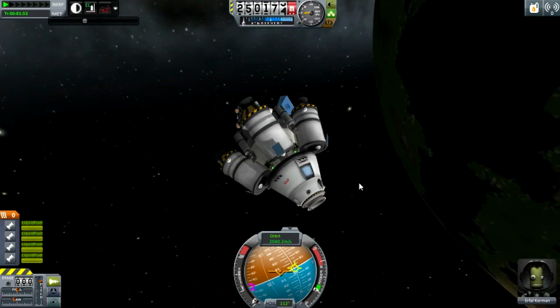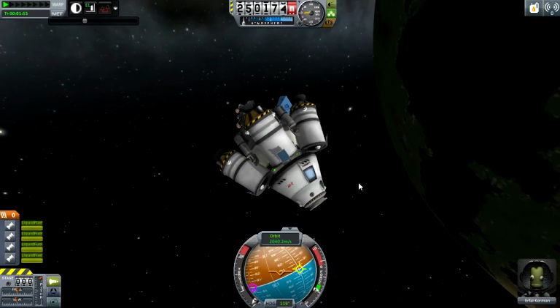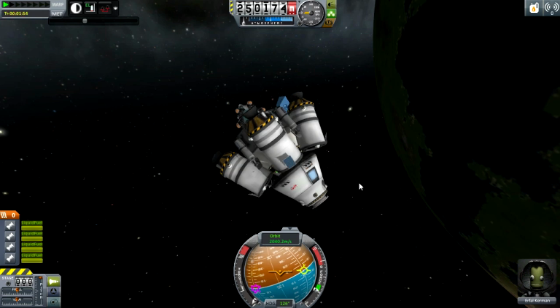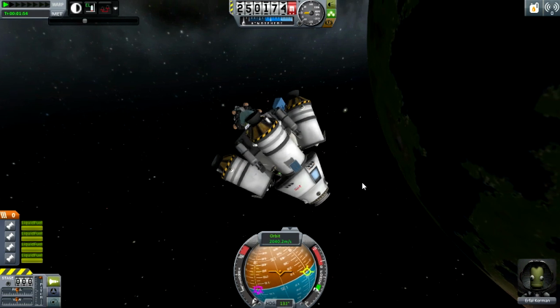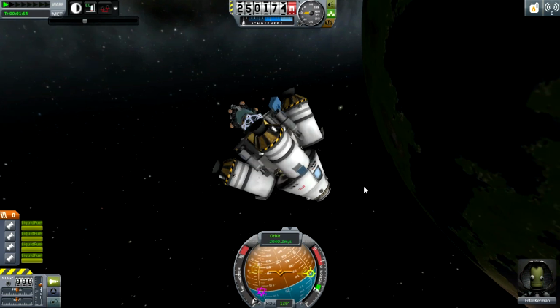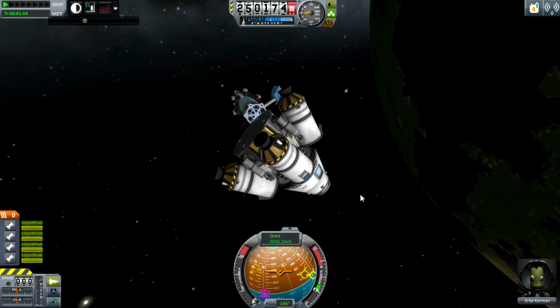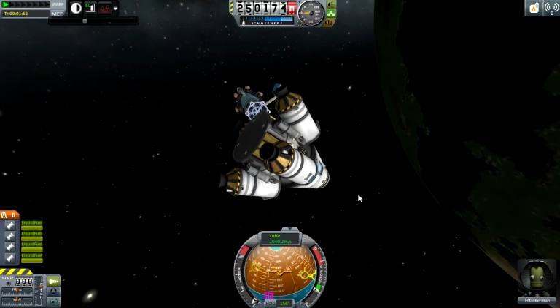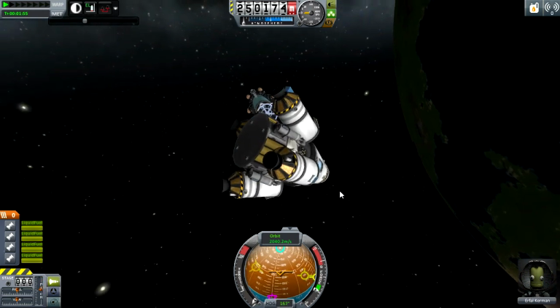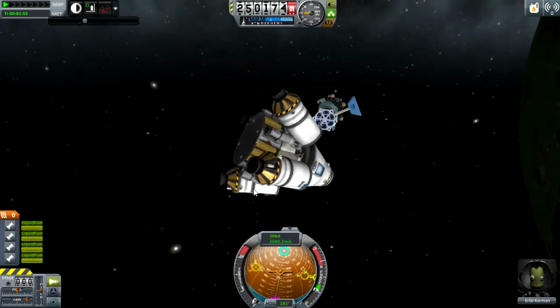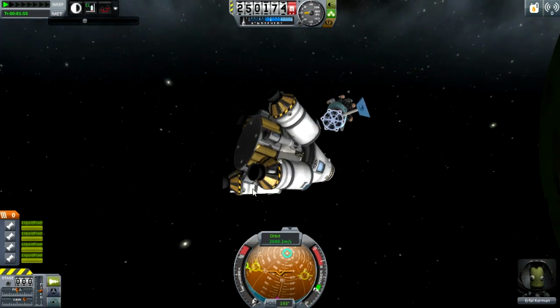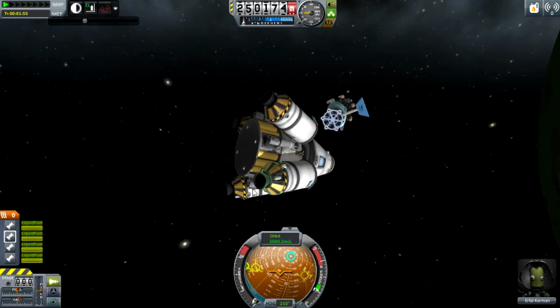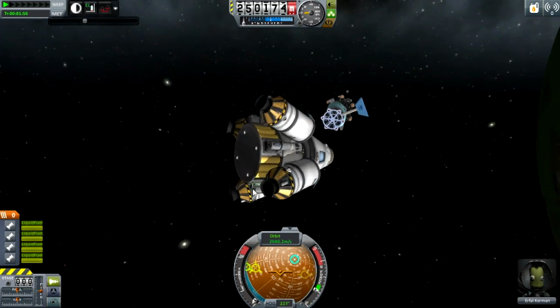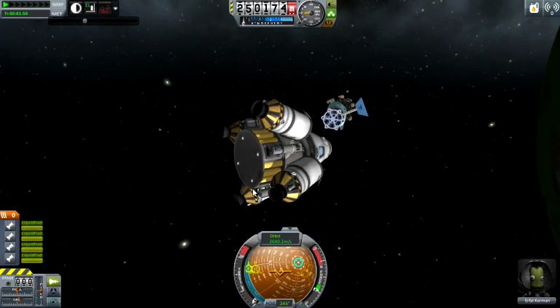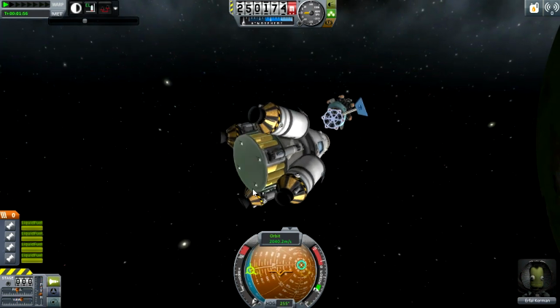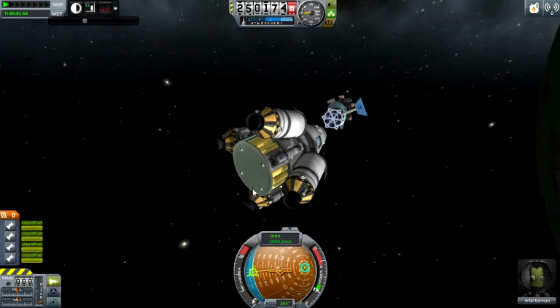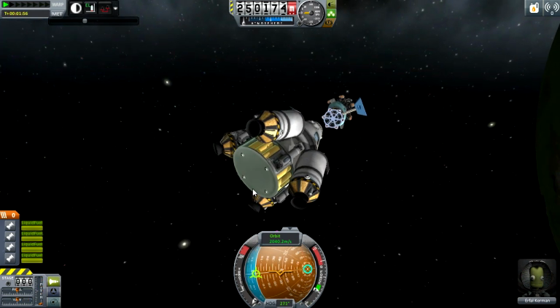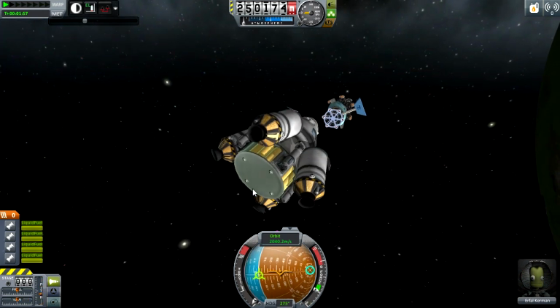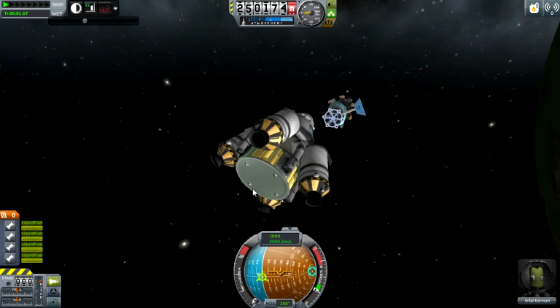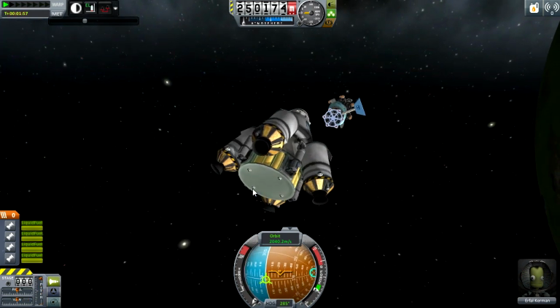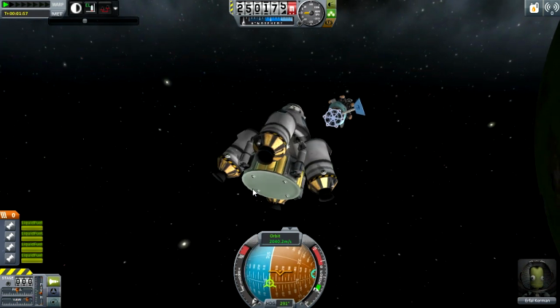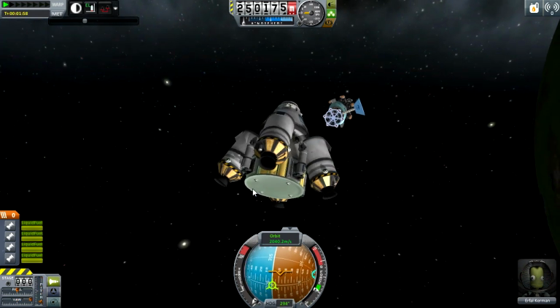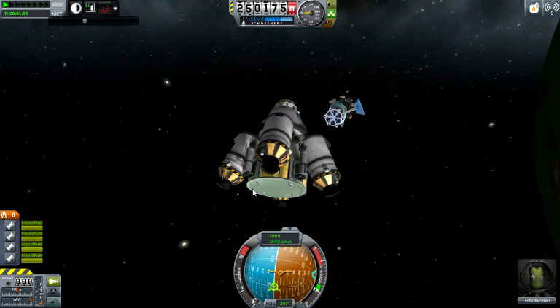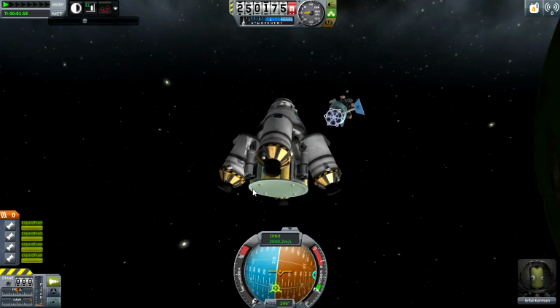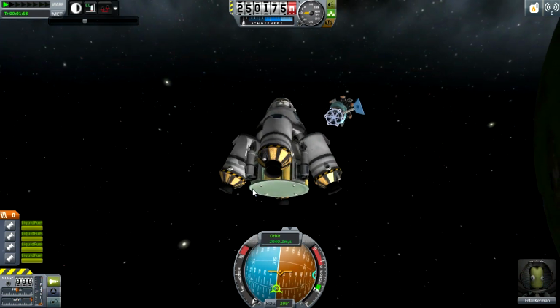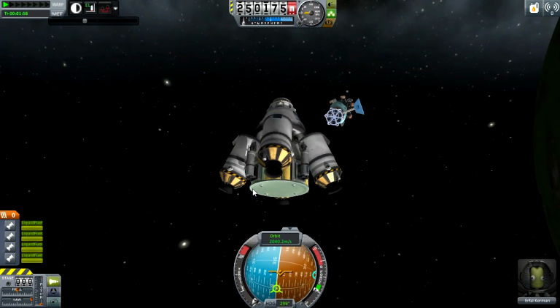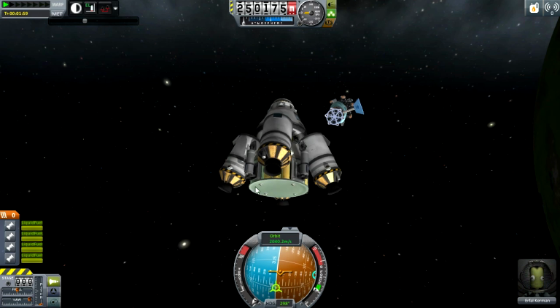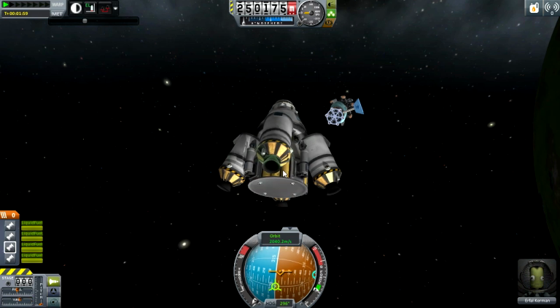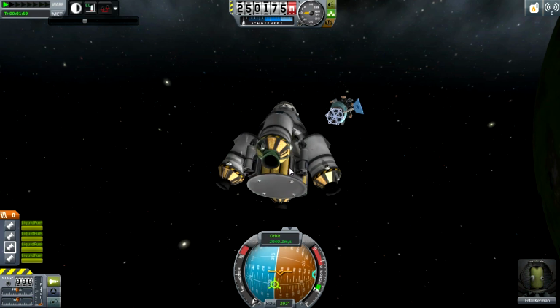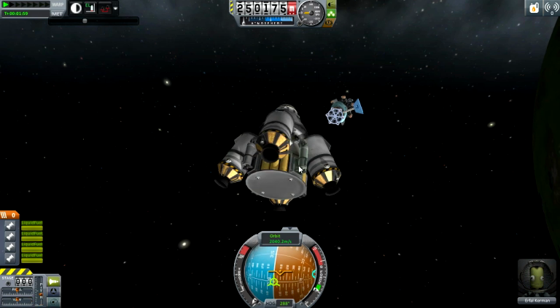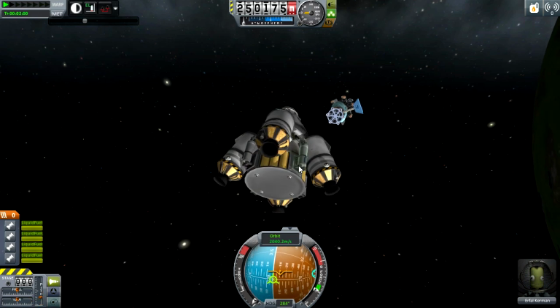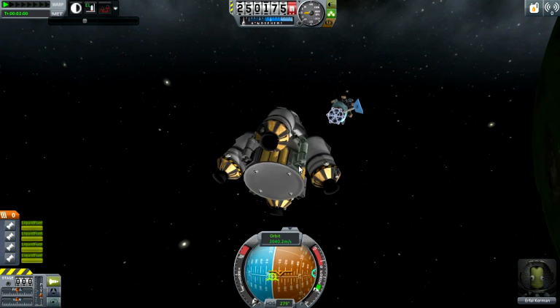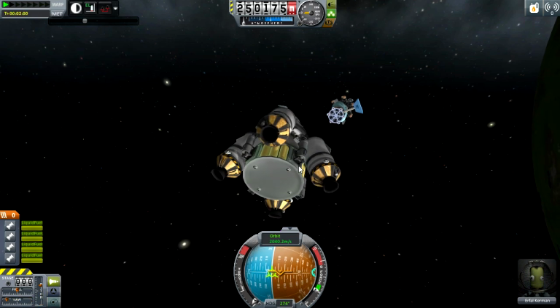And now we can just float this away. This is essentially what all of them do — the launch pad is just a different look but does the exact same thing, same with the runway.